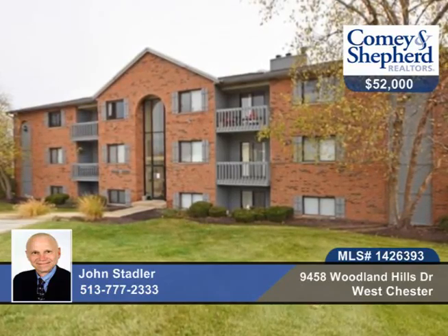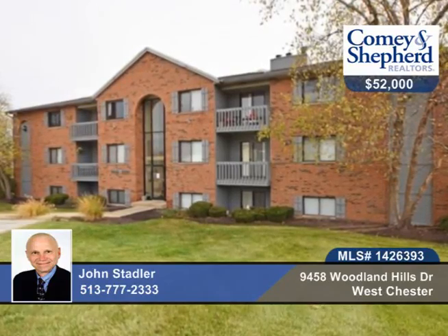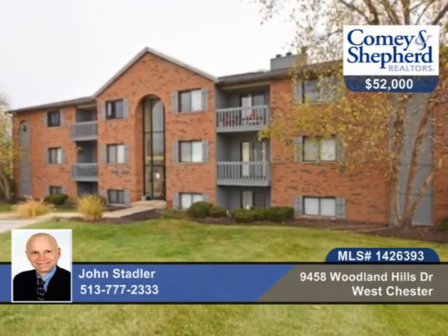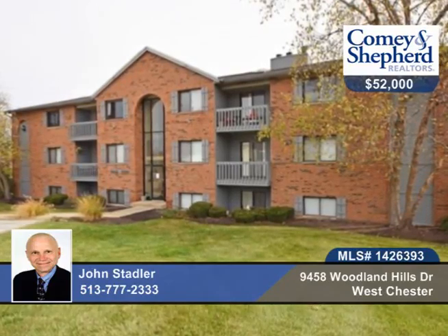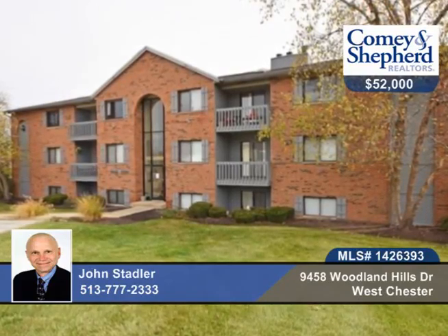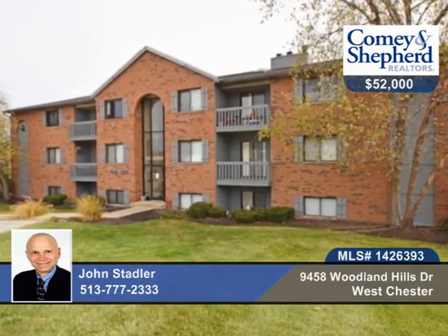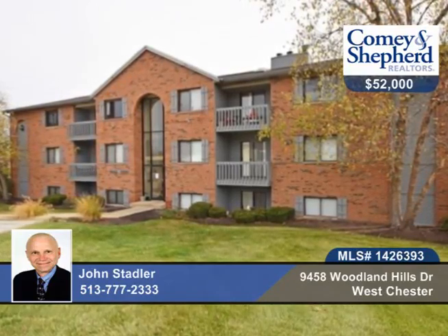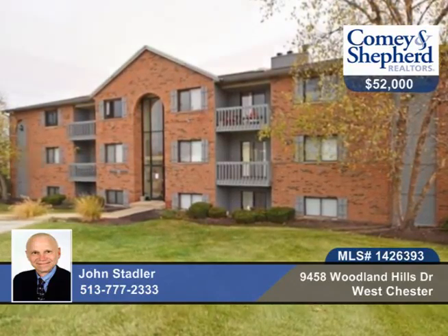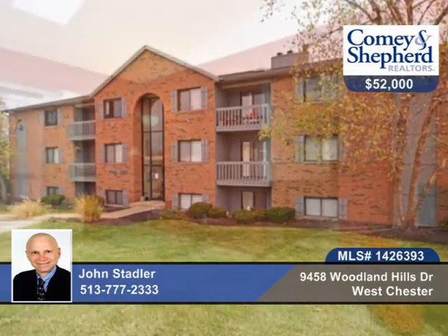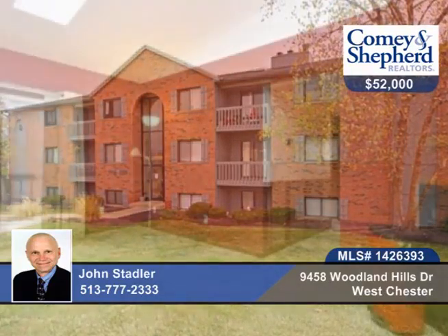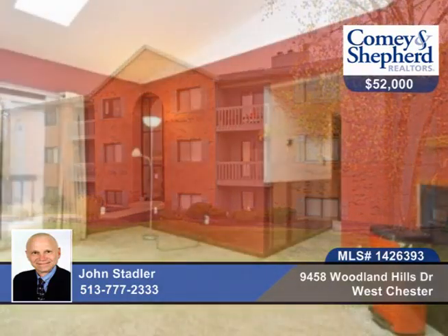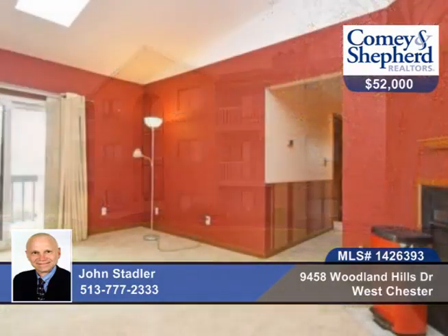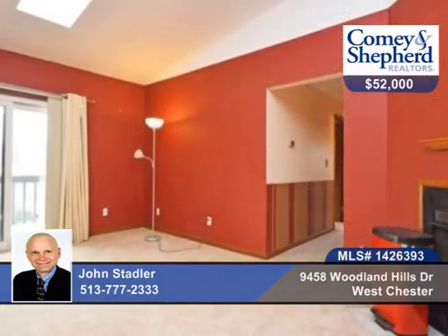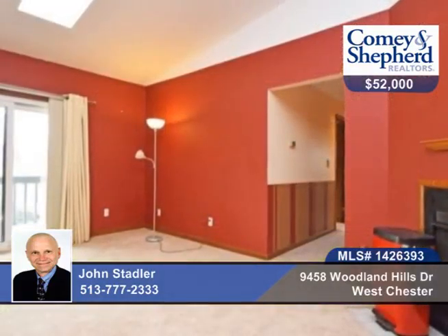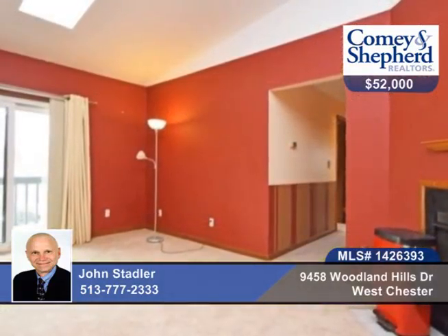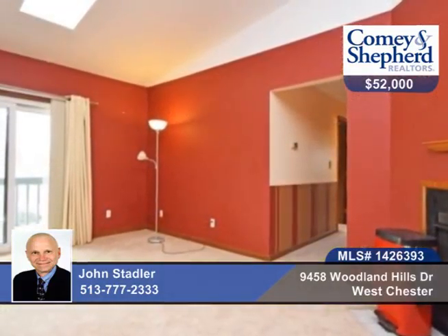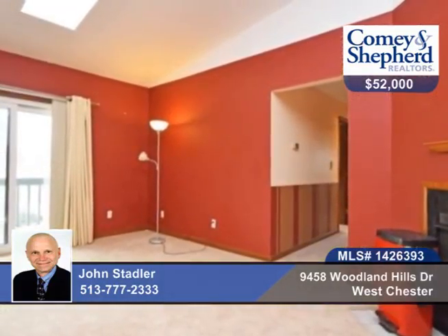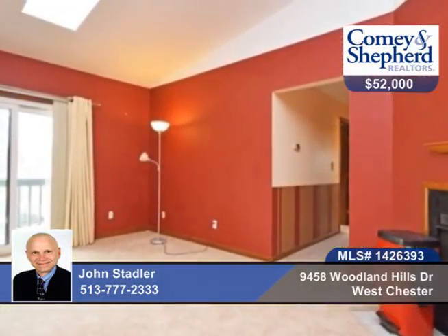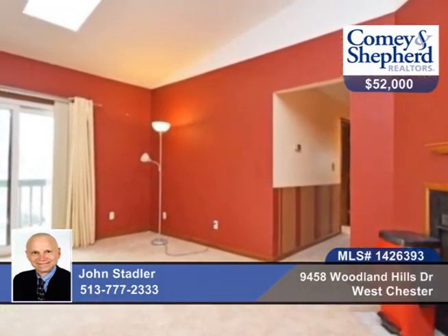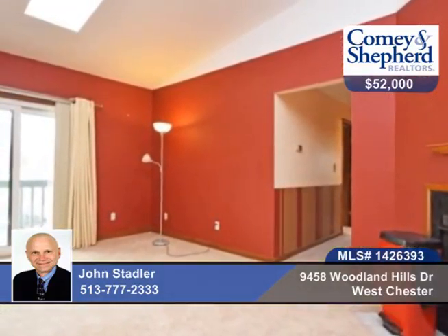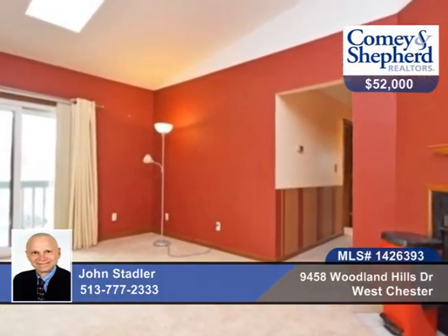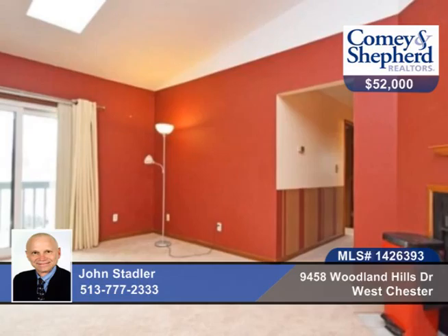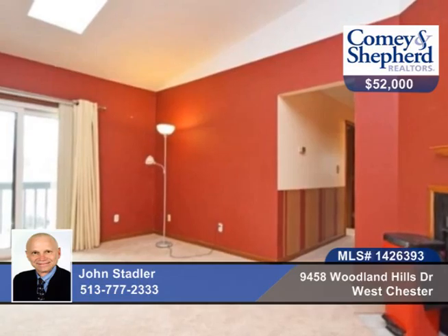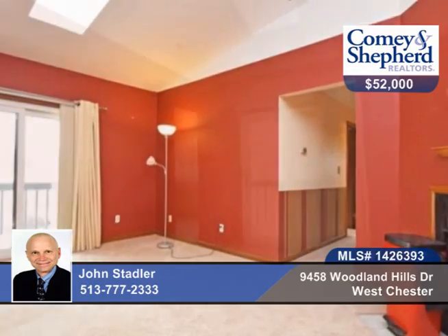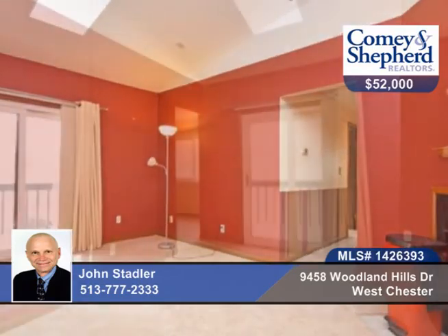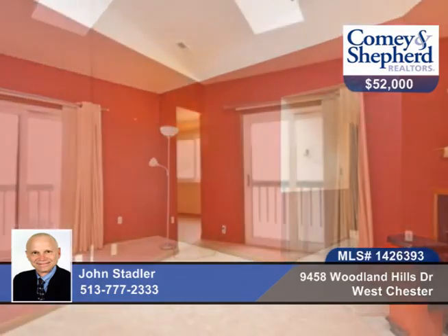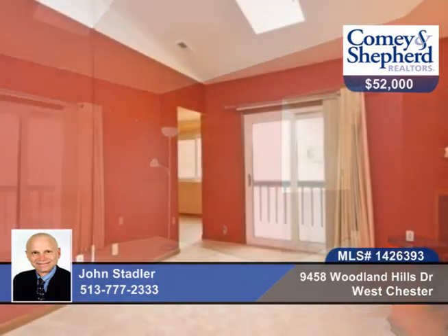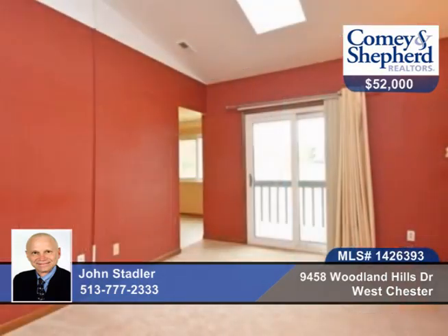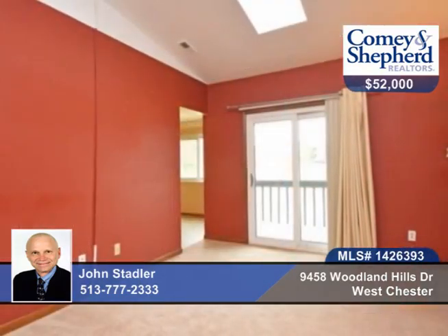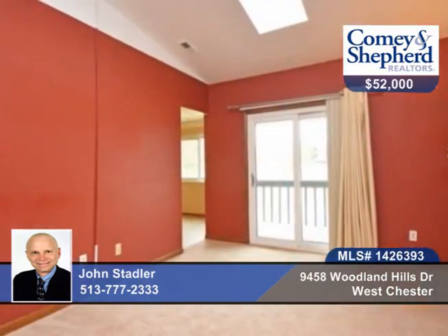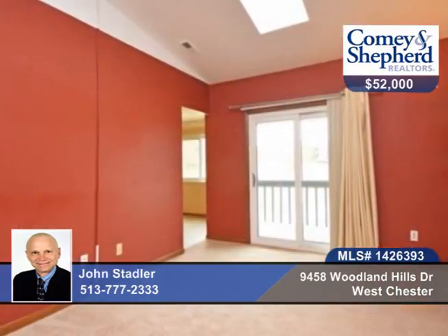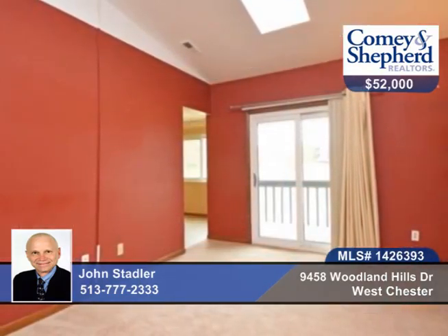Here's a meticulously maintained, two-bedroom, one-bath, third-floor unit with vaulted ceilings and a skylight.